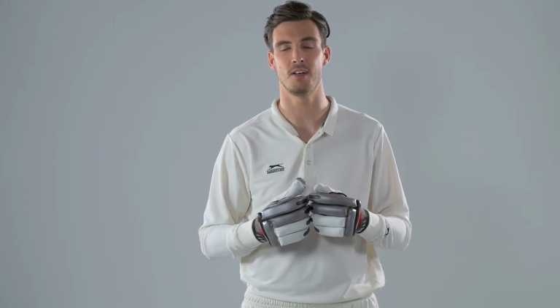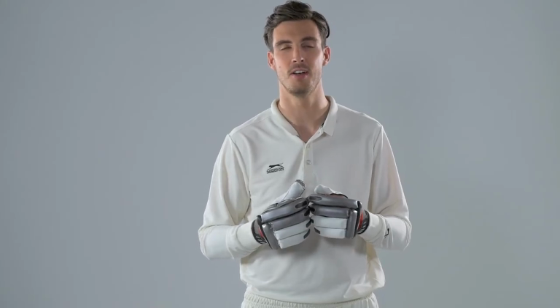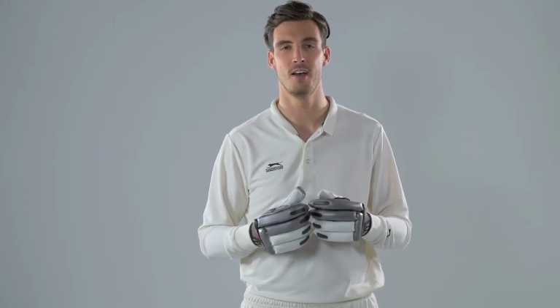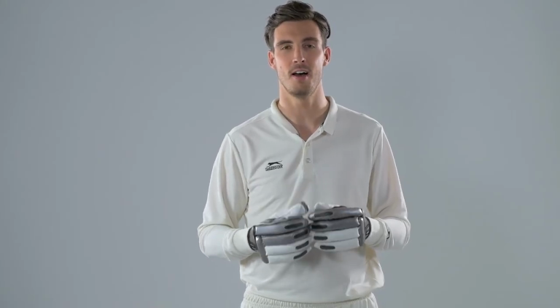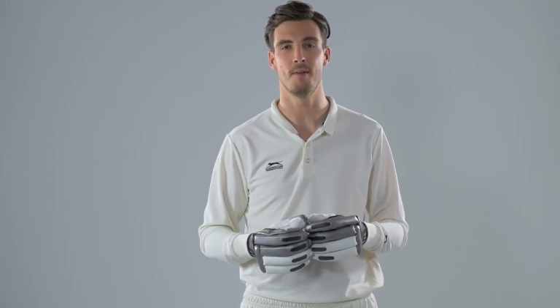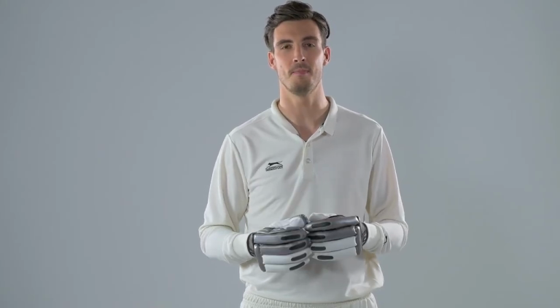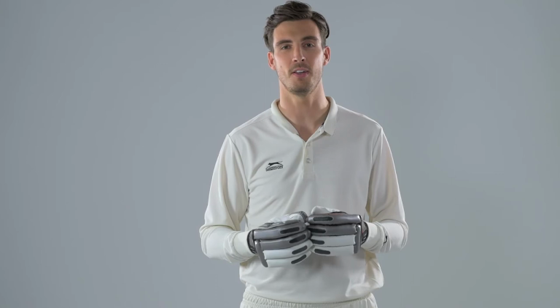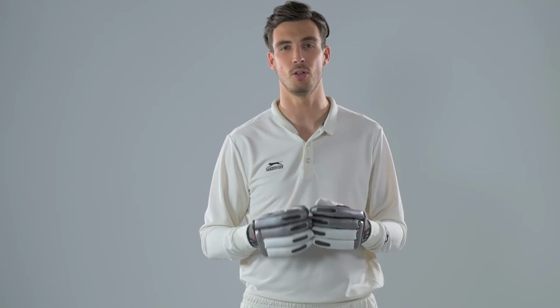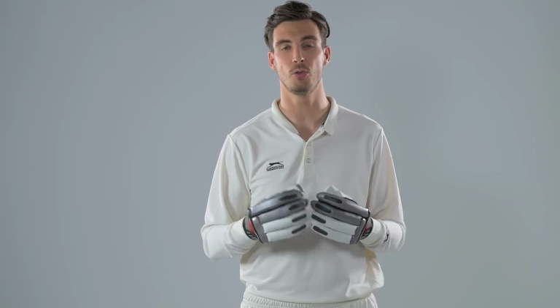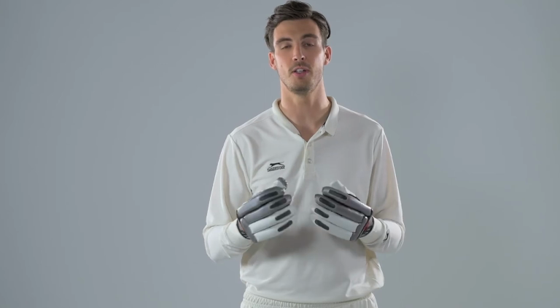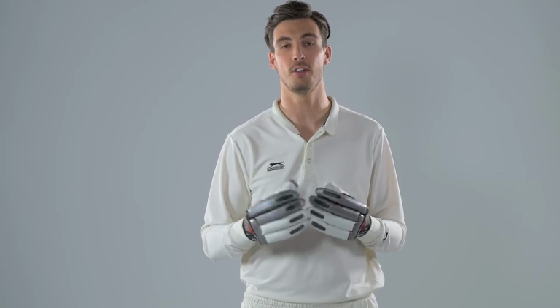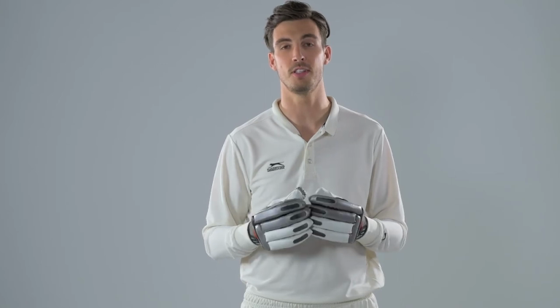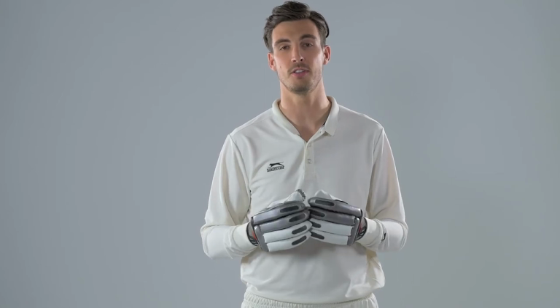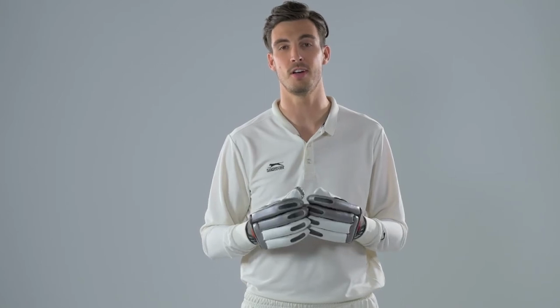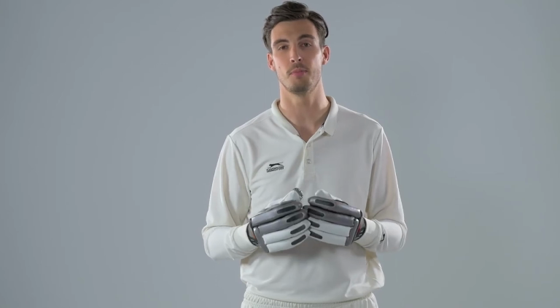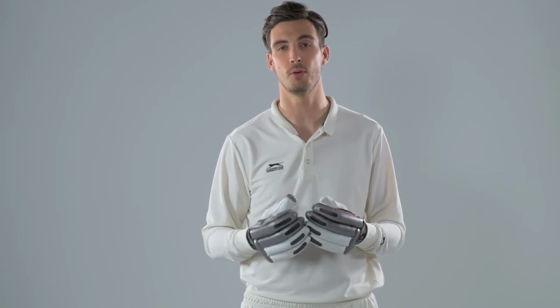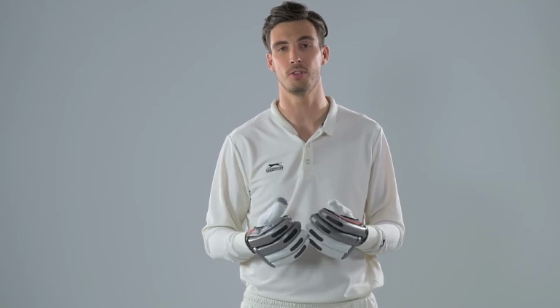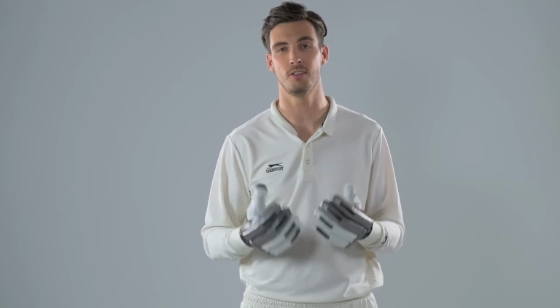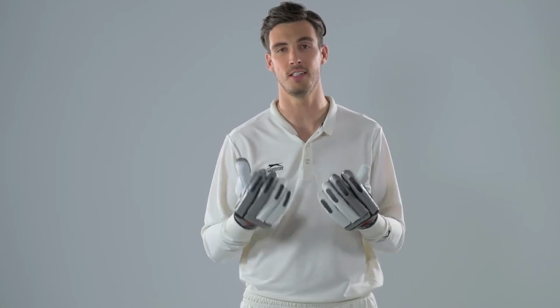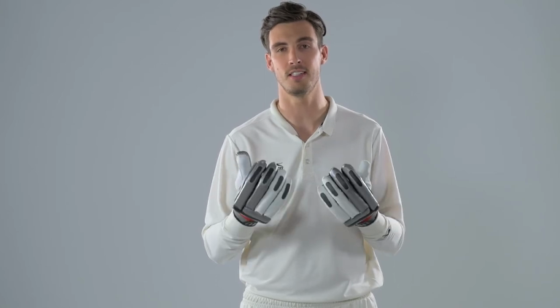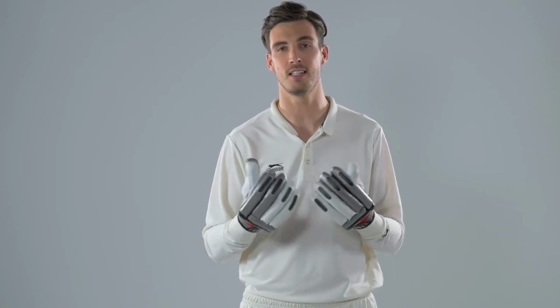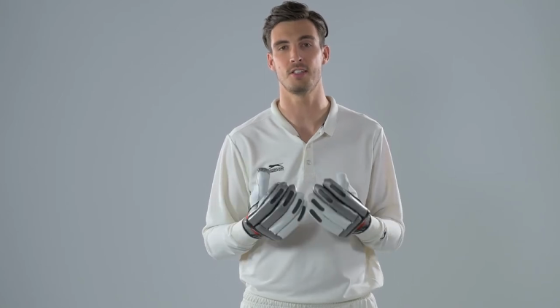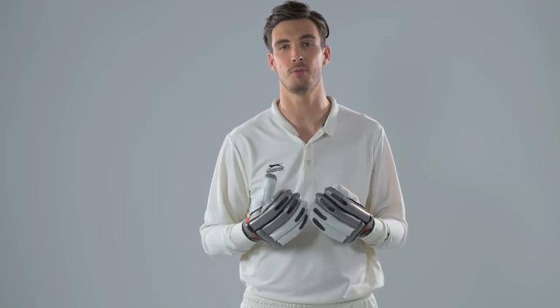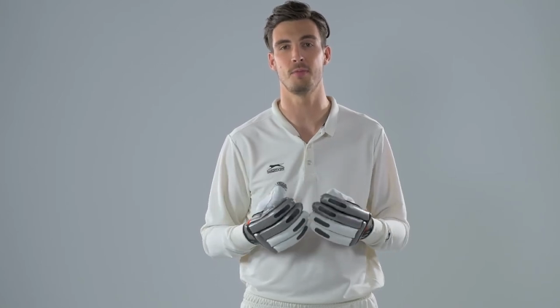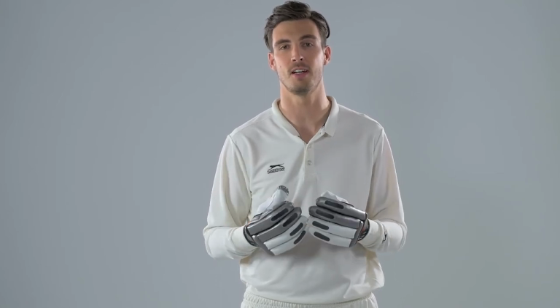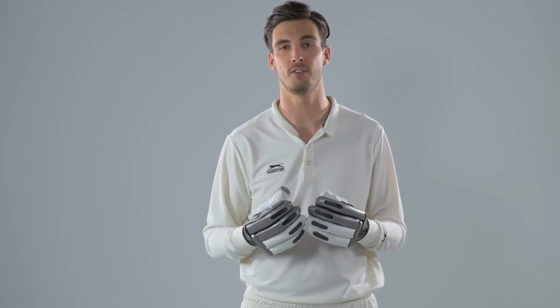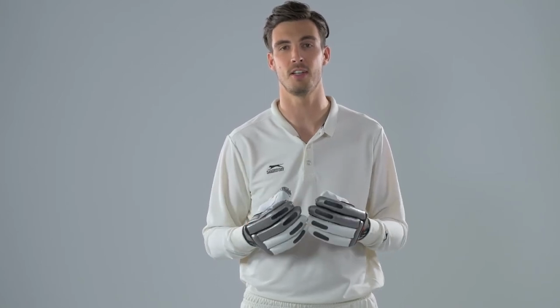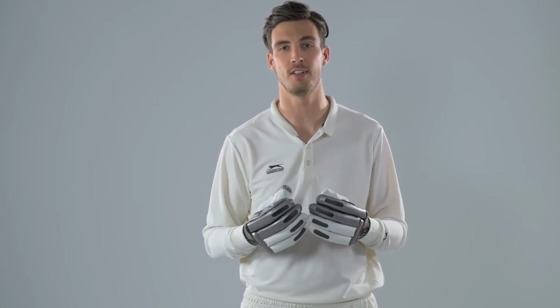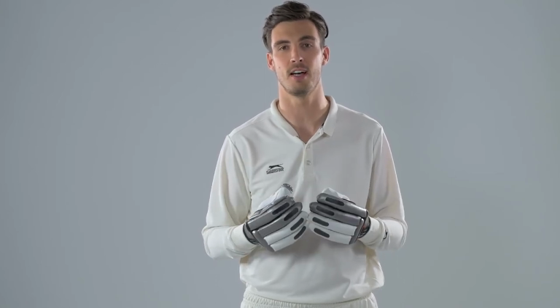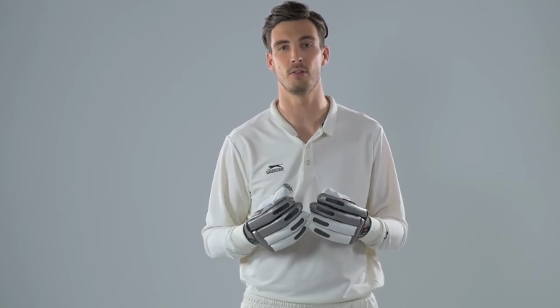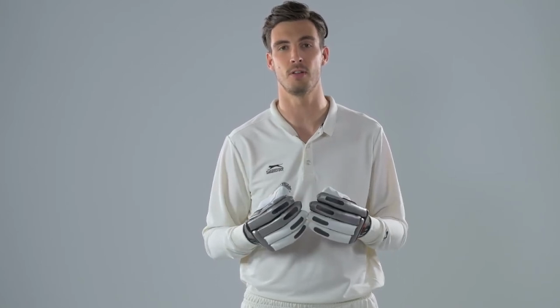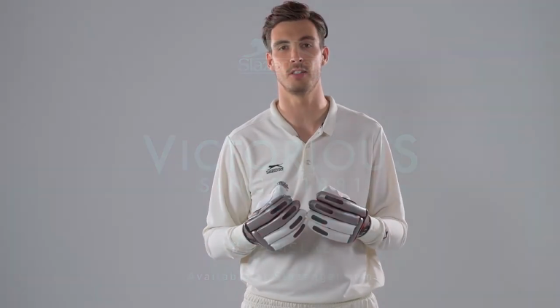So I think all three of those things are very important, and these Slazinger Premier gloves definitely have all of those.